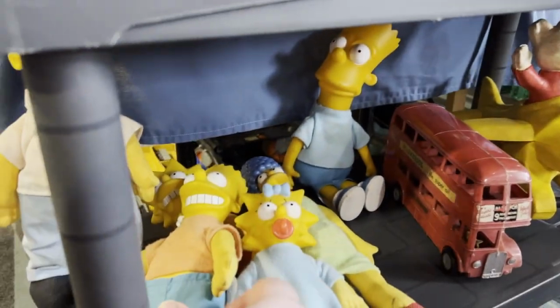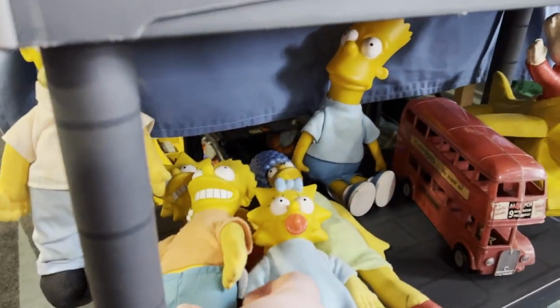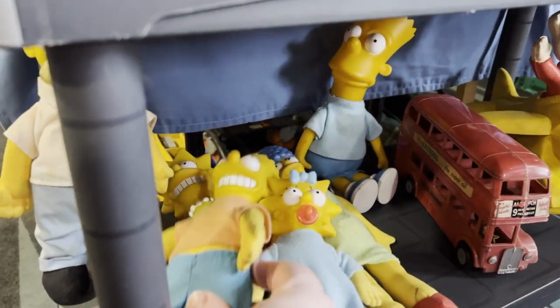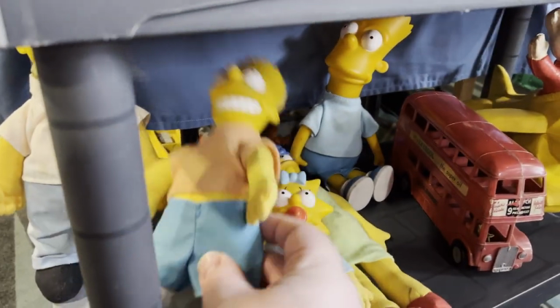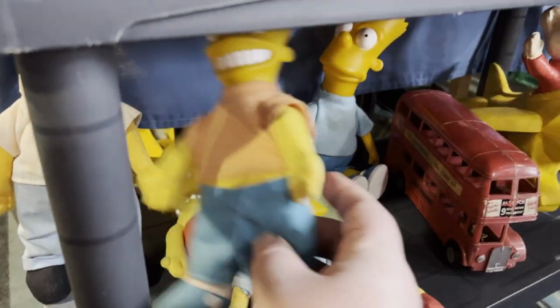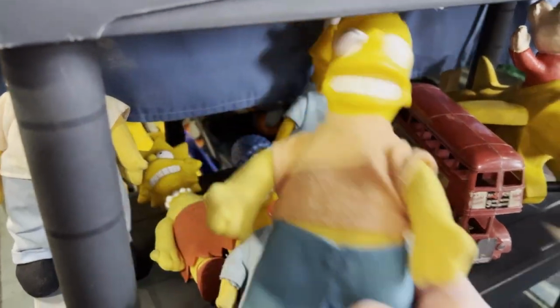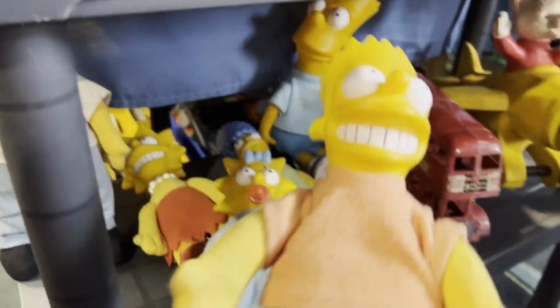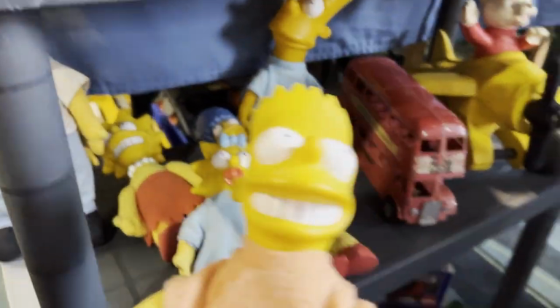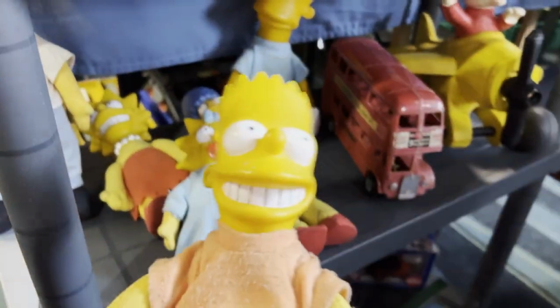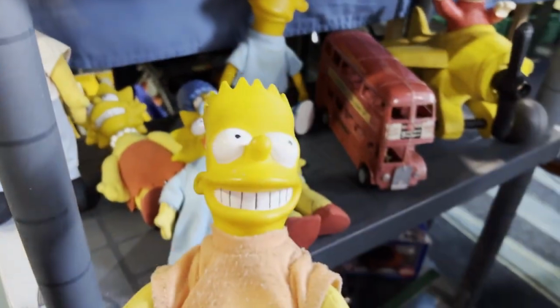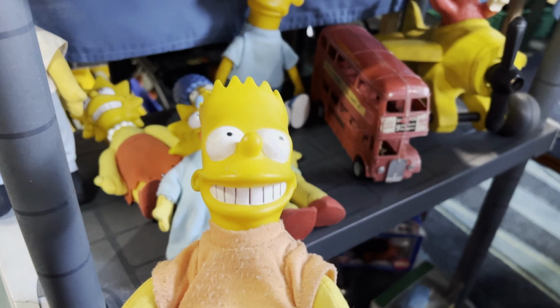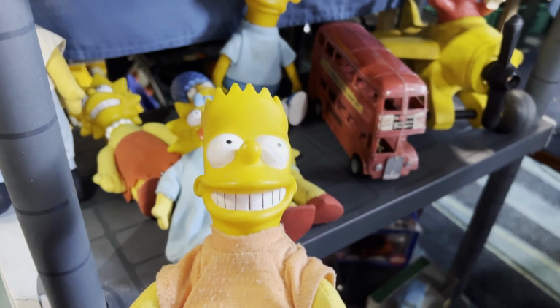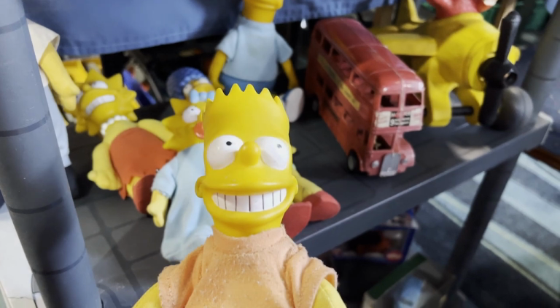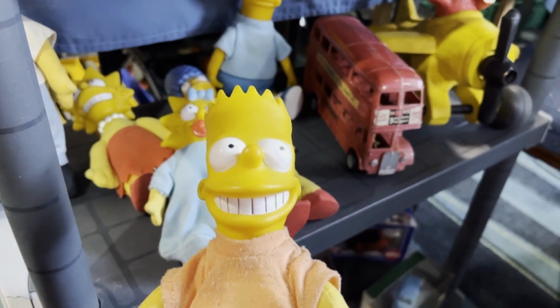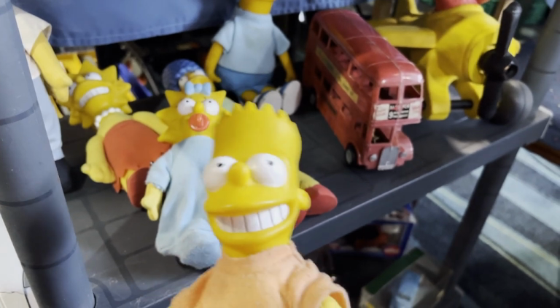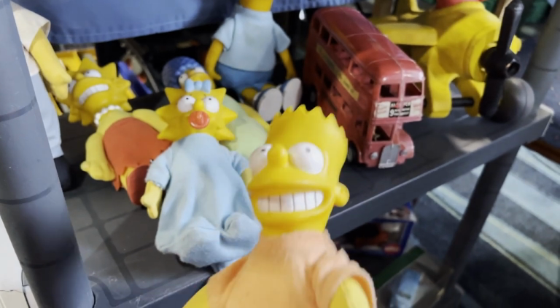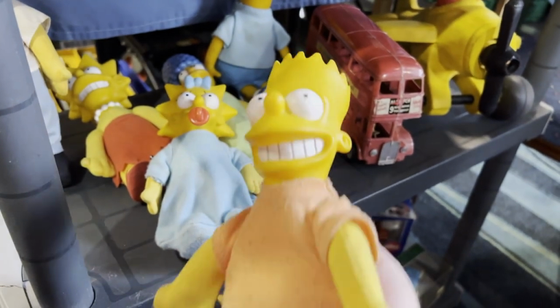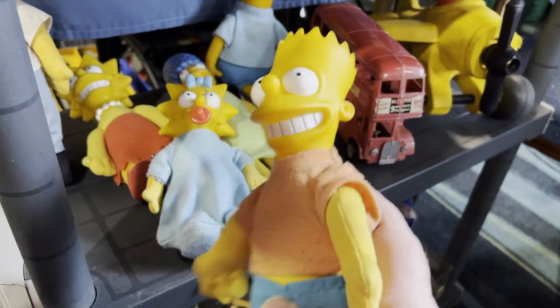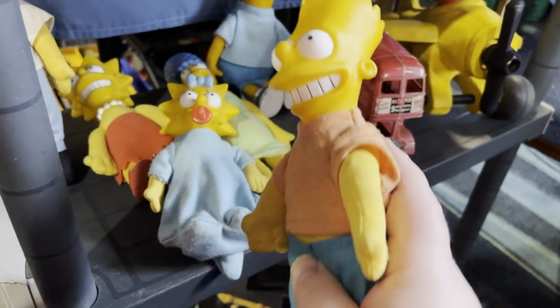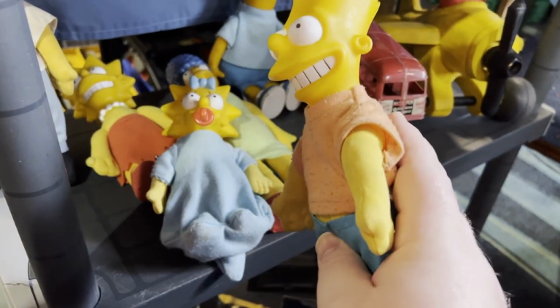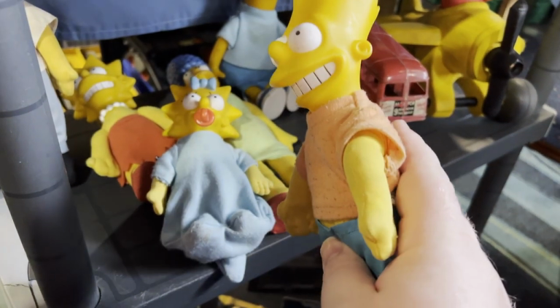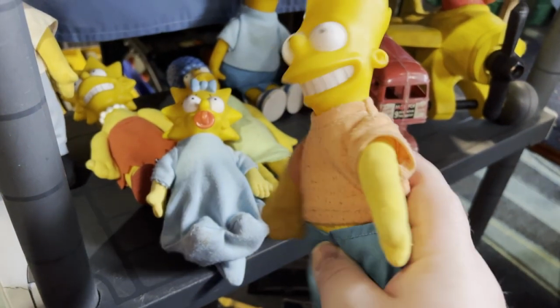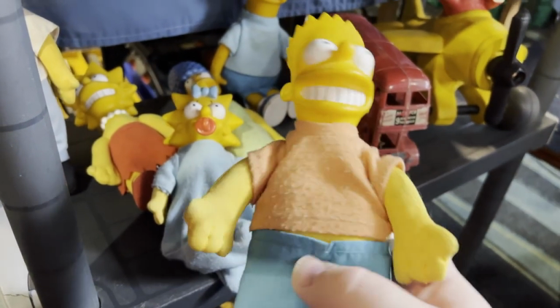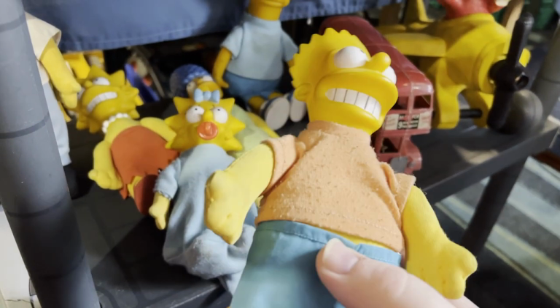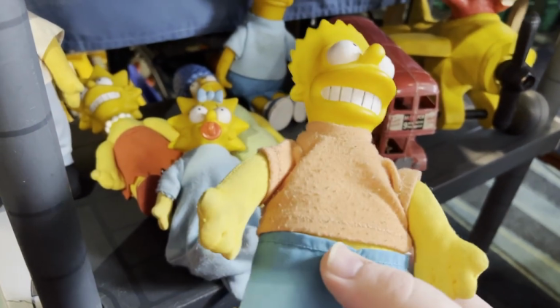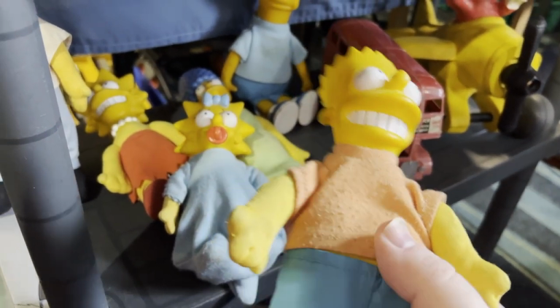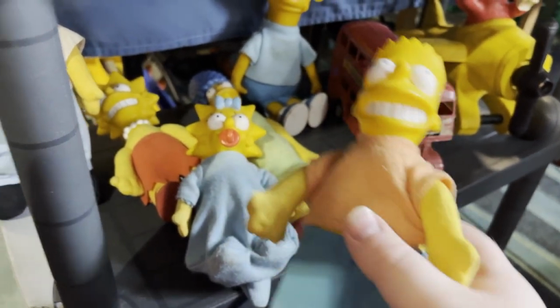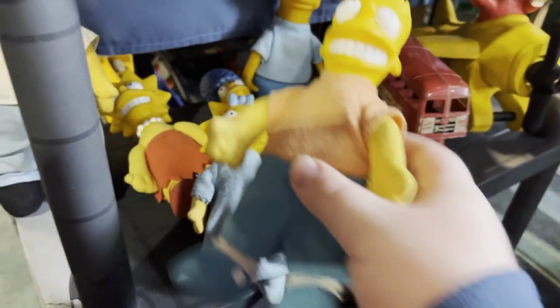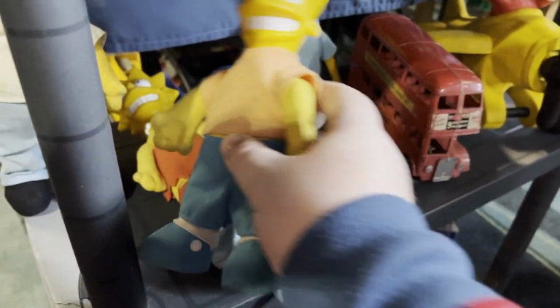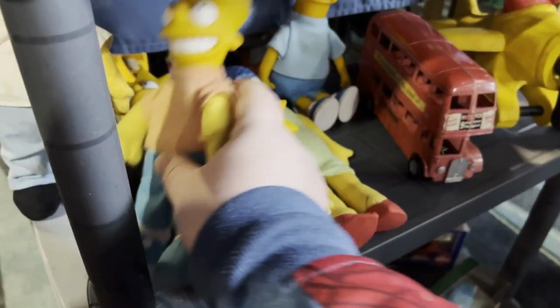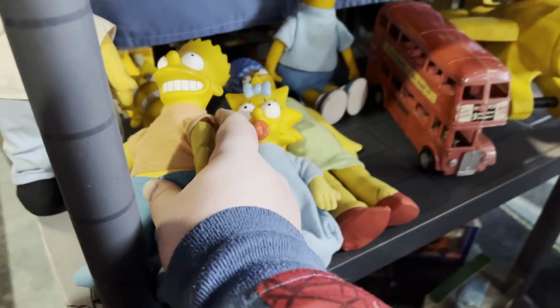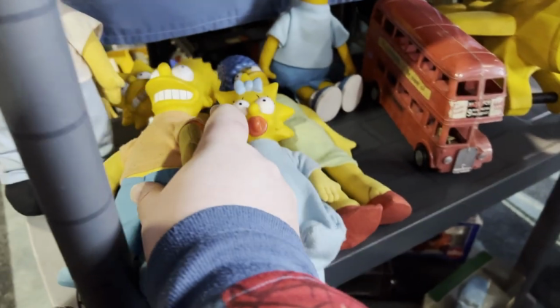I think I have these. They feel really familiar.